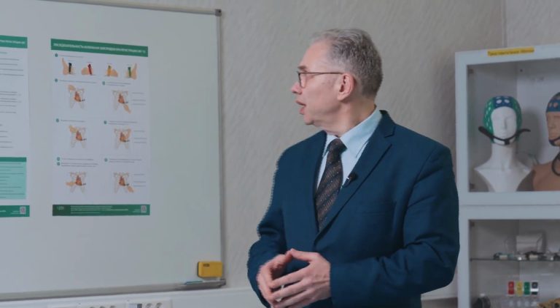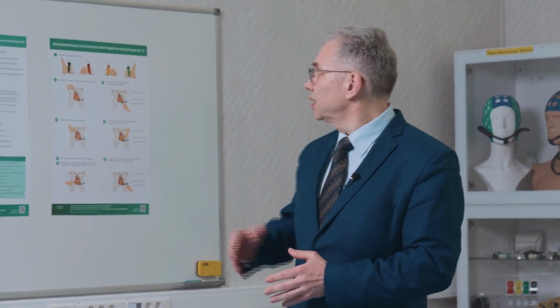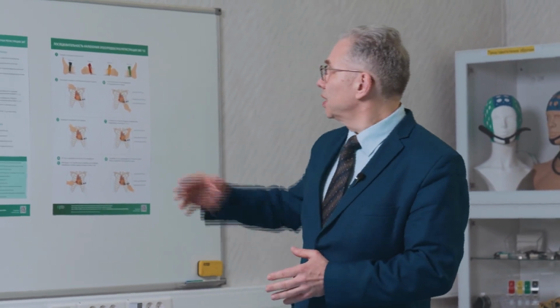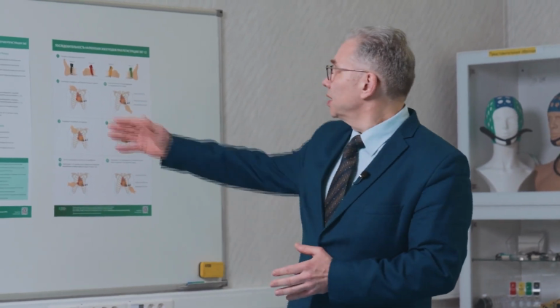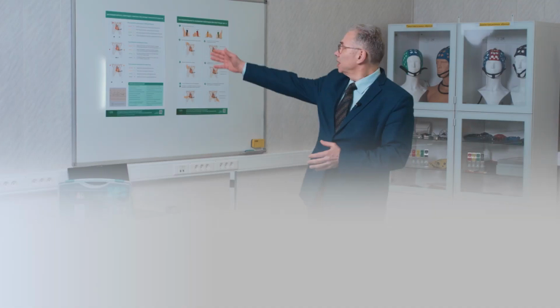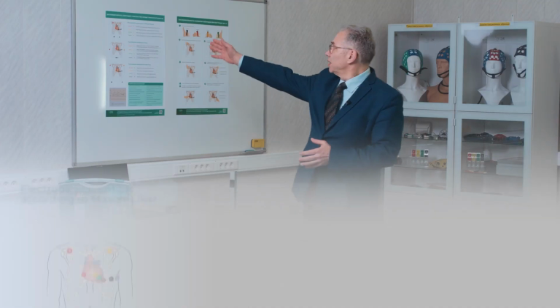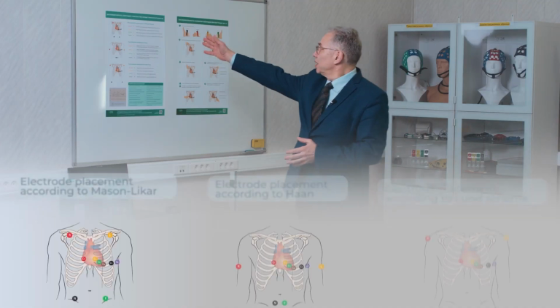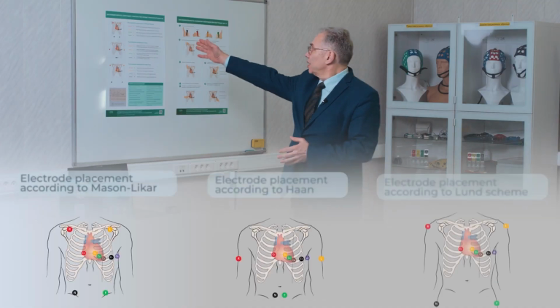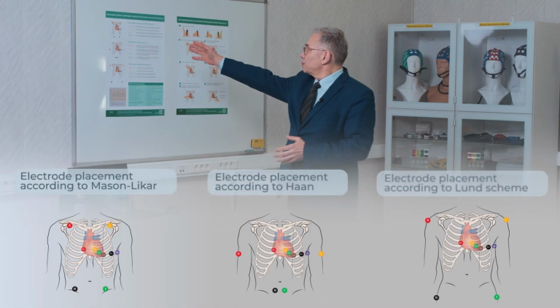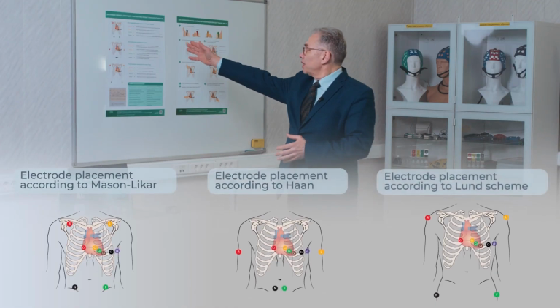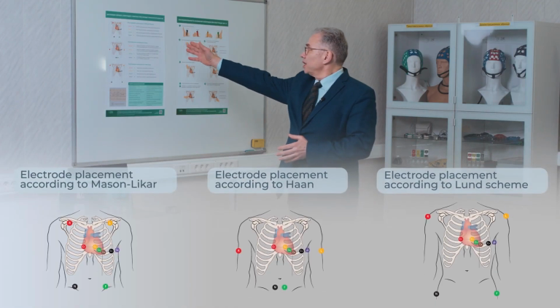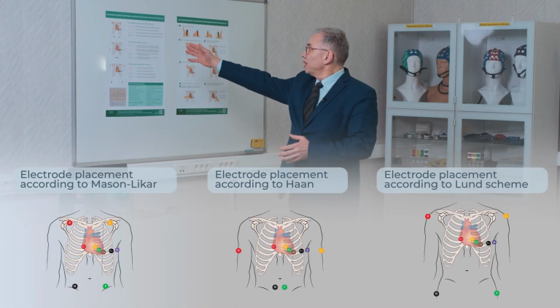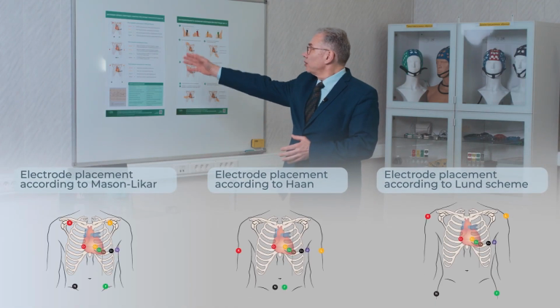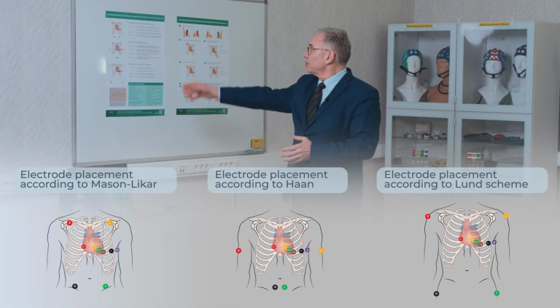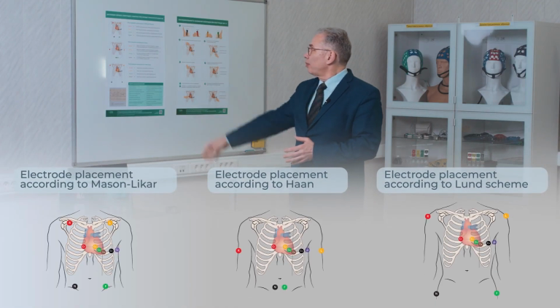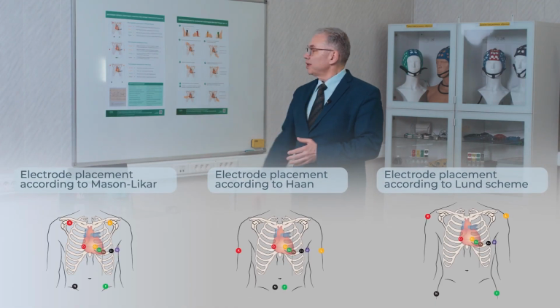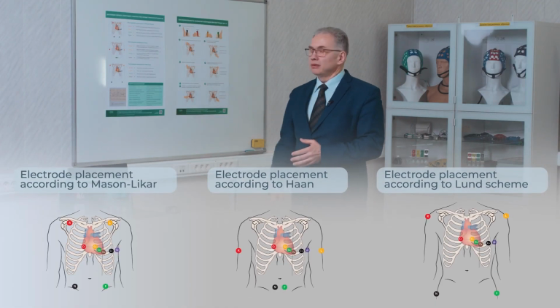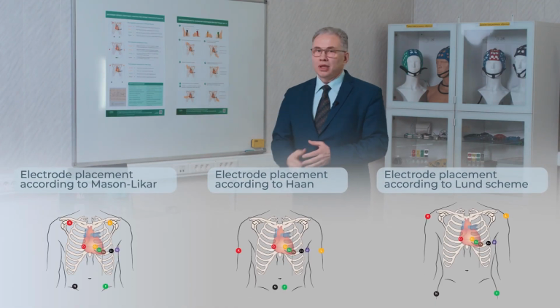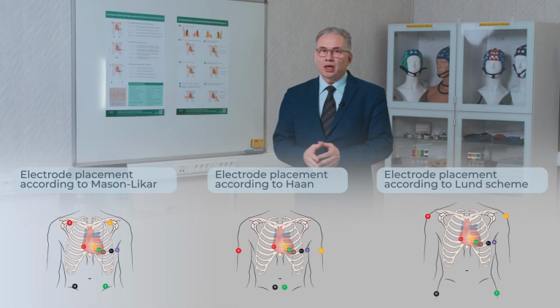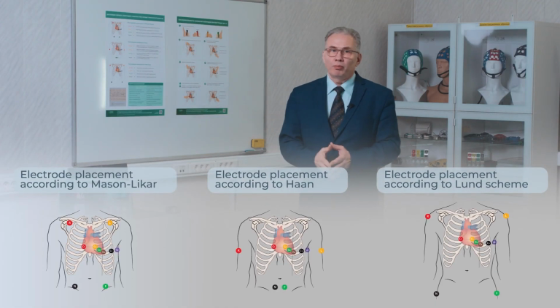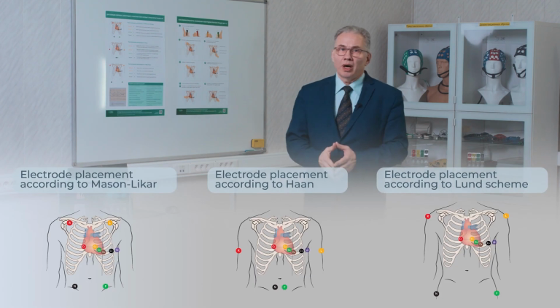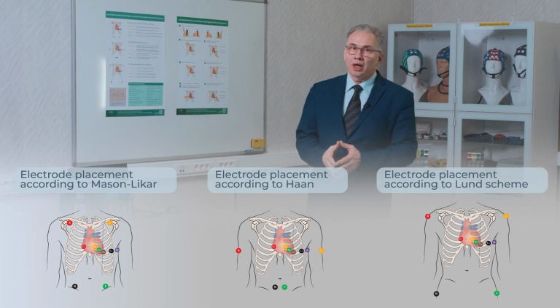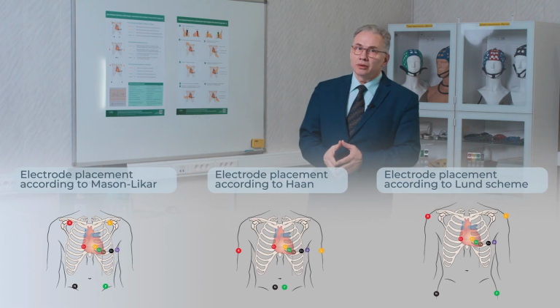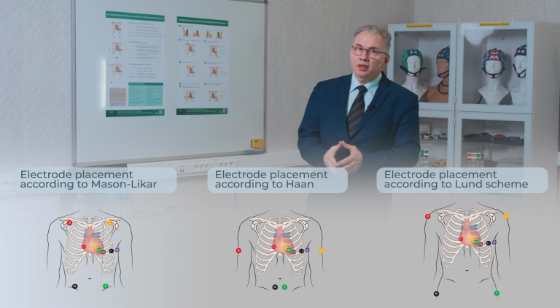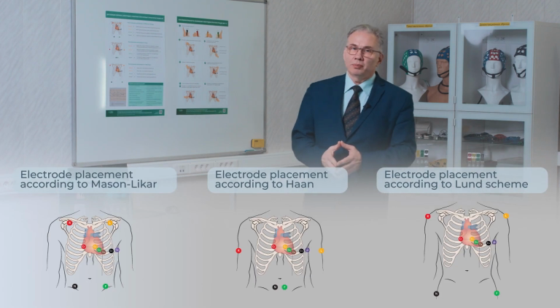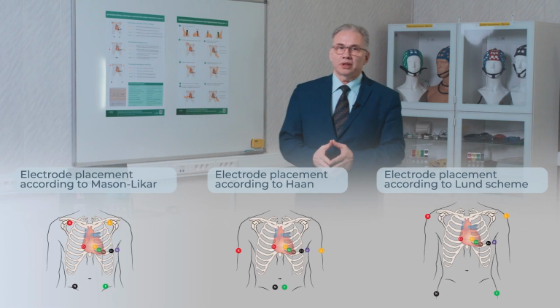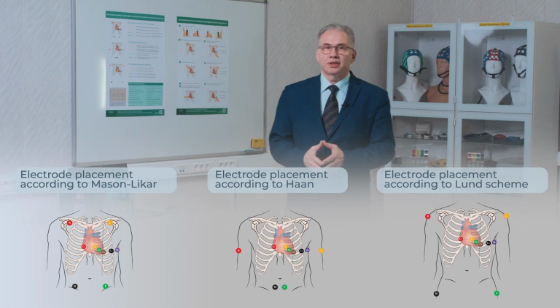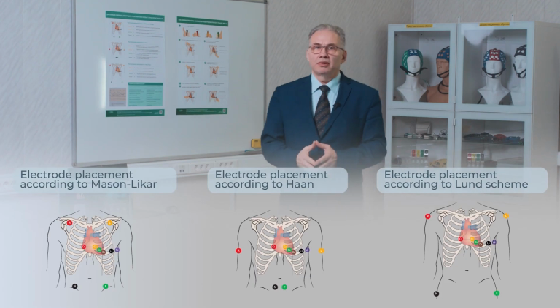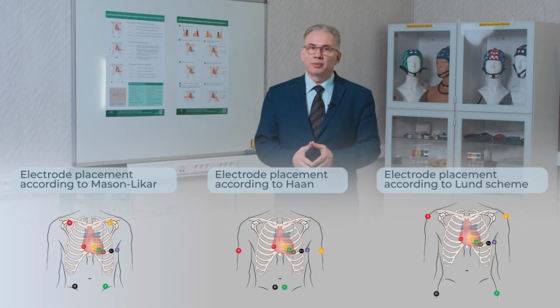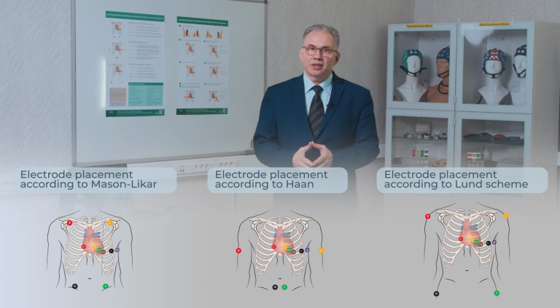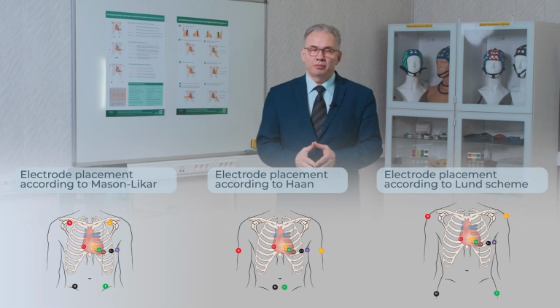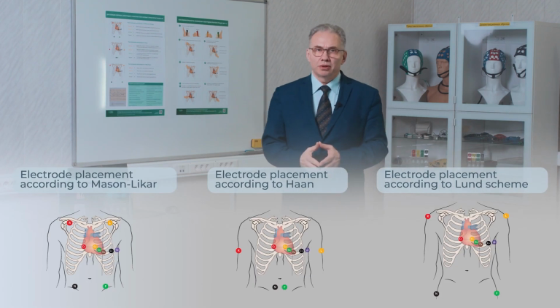These include the Mason-Leiker electrode placement, the Hahn method, and the so-called Lund scheme.